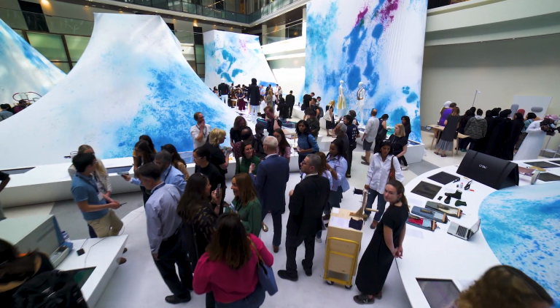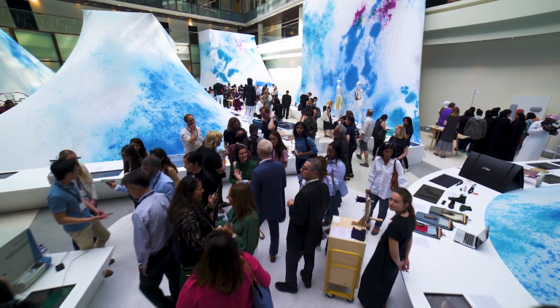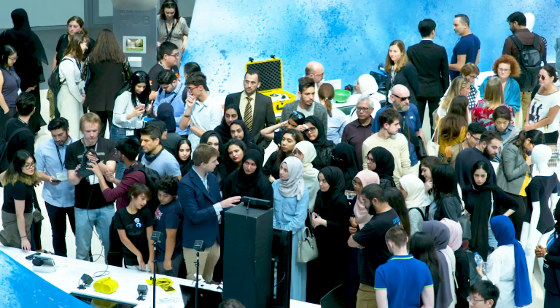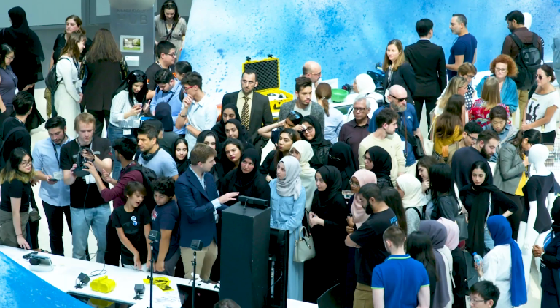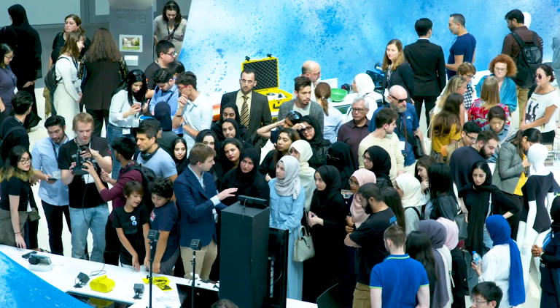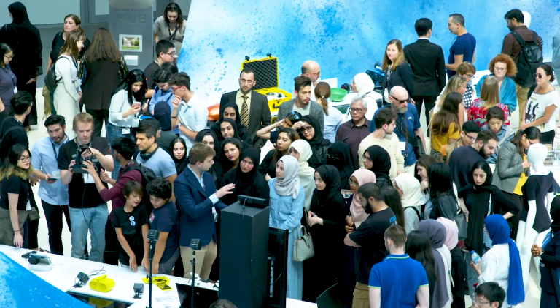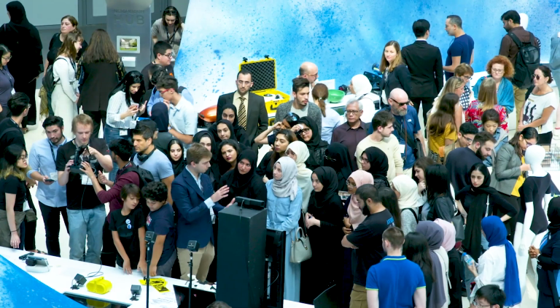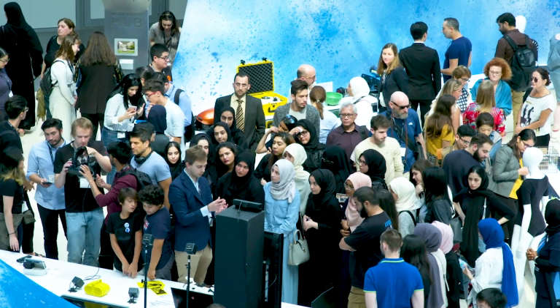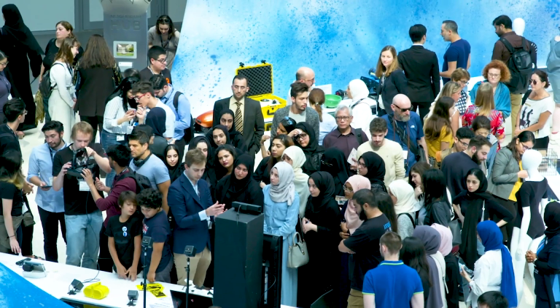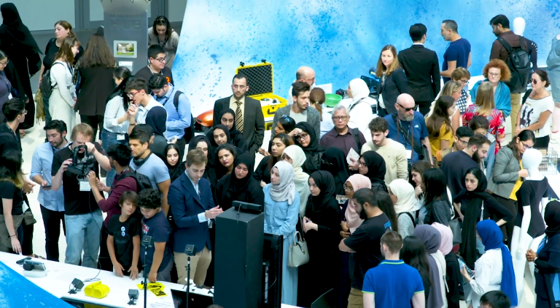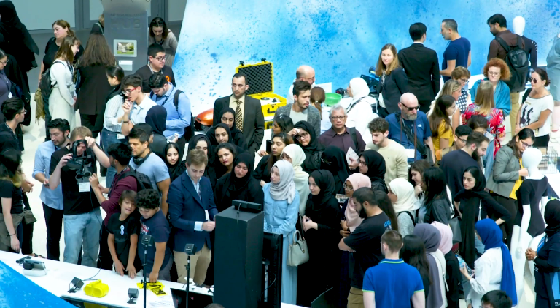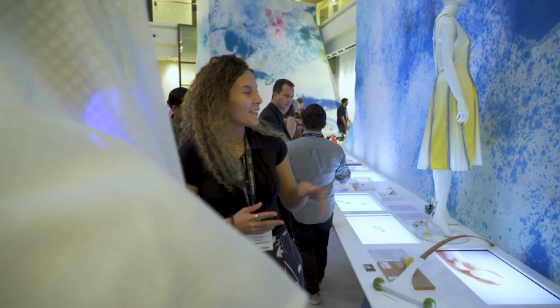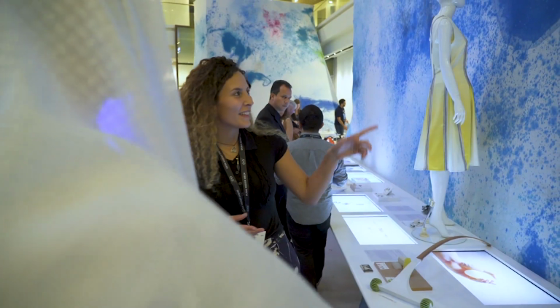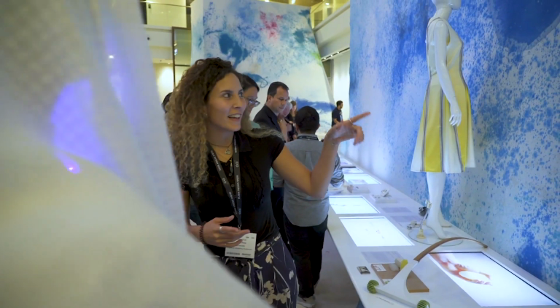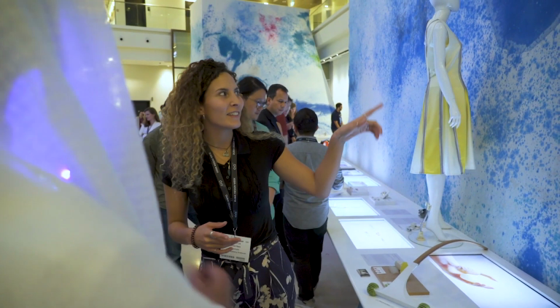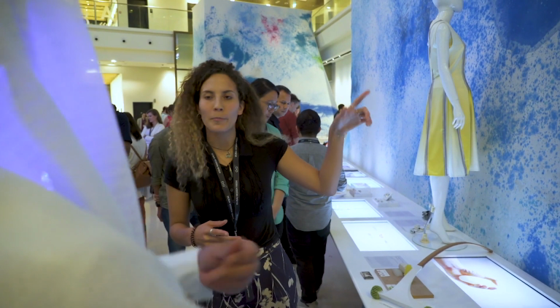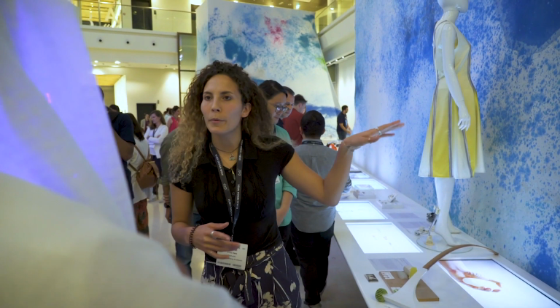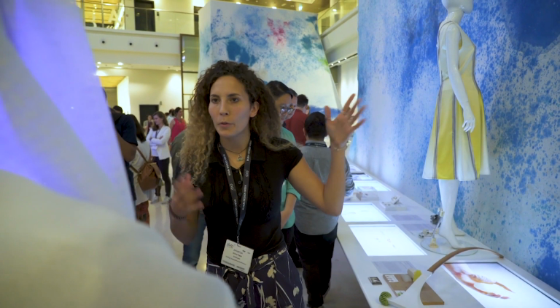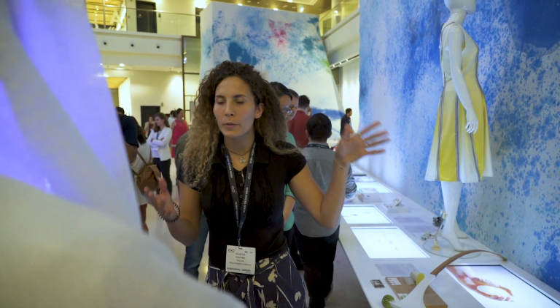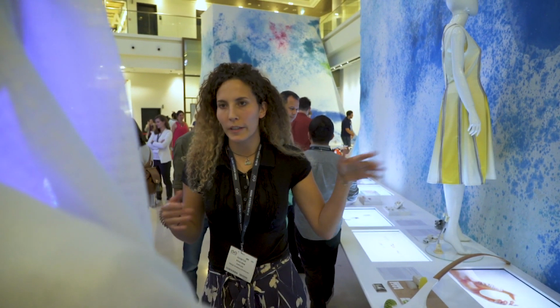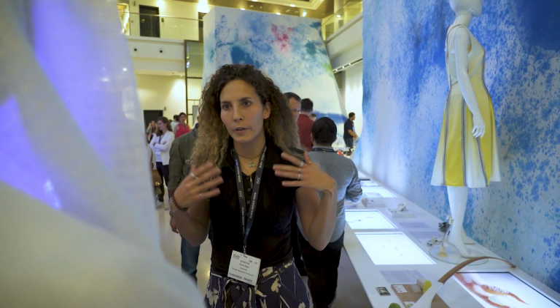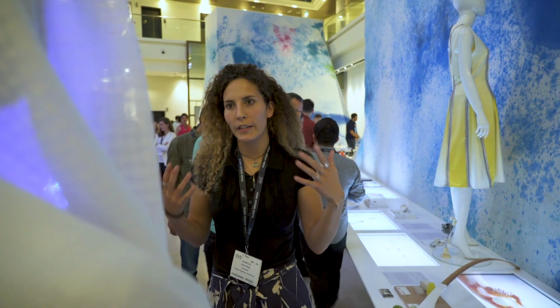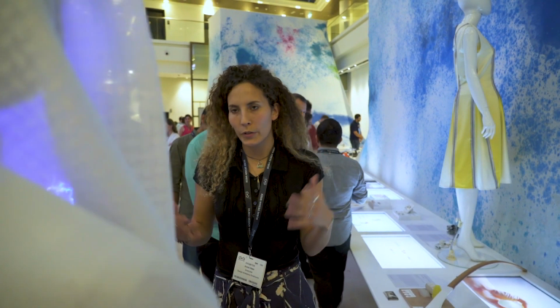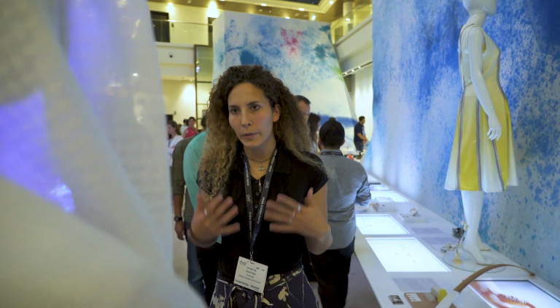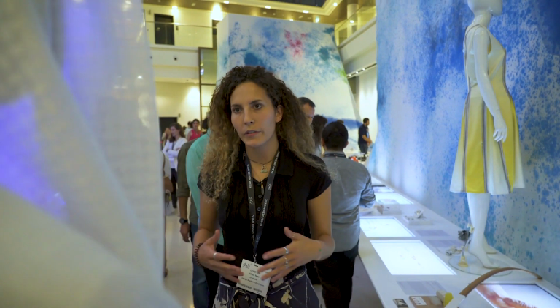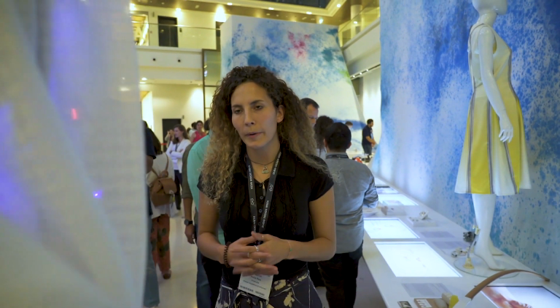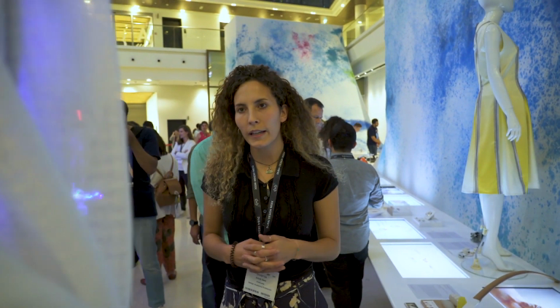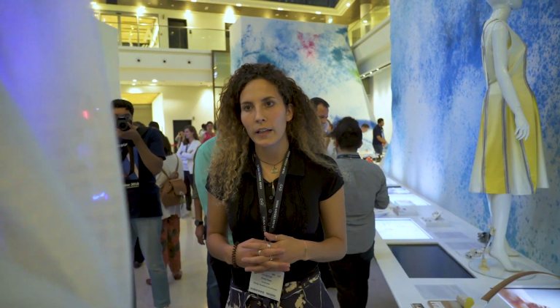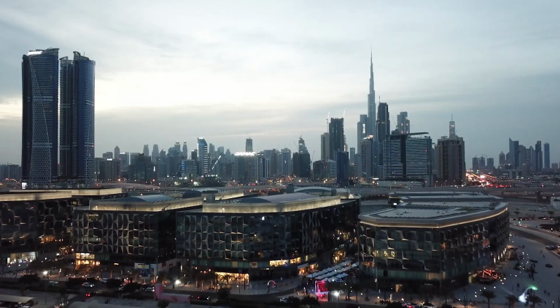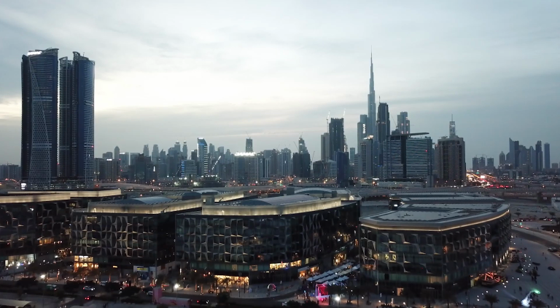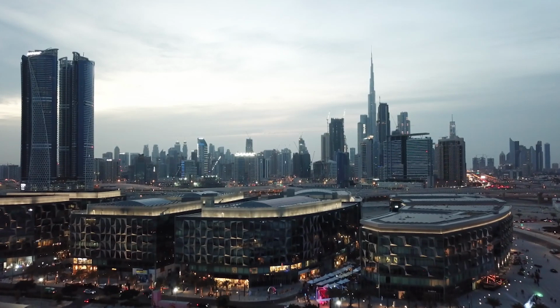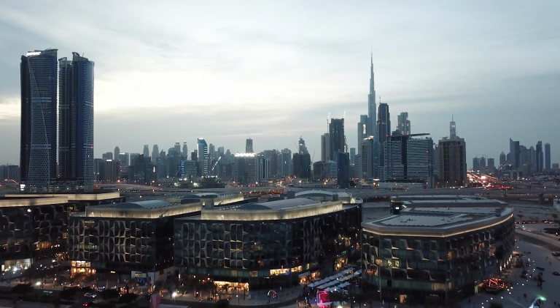For me, the Global Grad Show was a very positive experience. It was nice to meet 150 creative brains coming to Dubai.